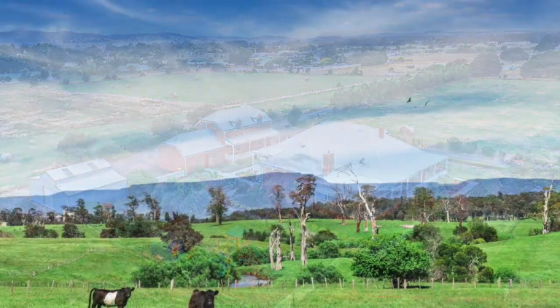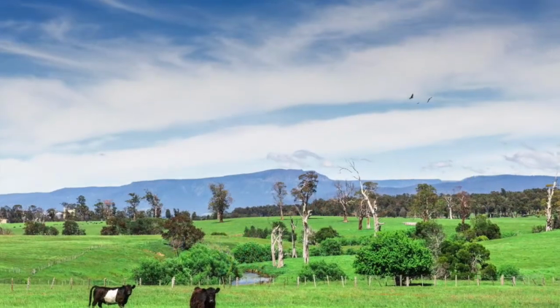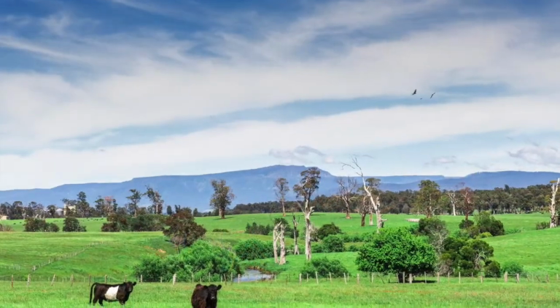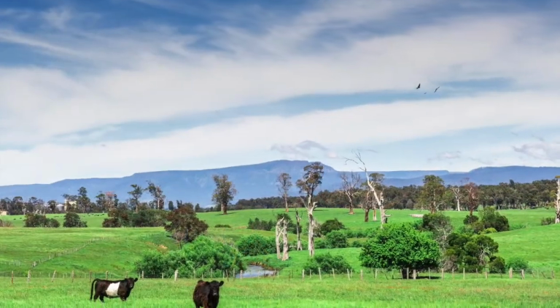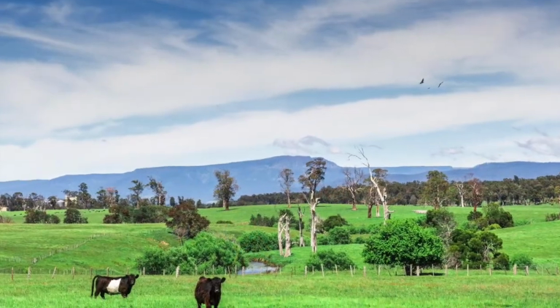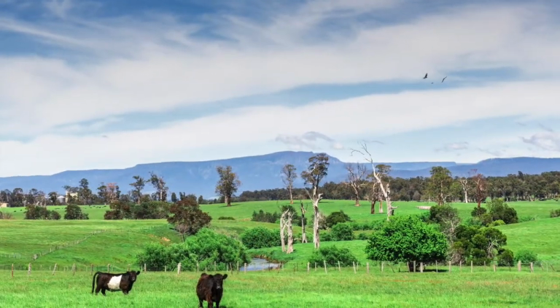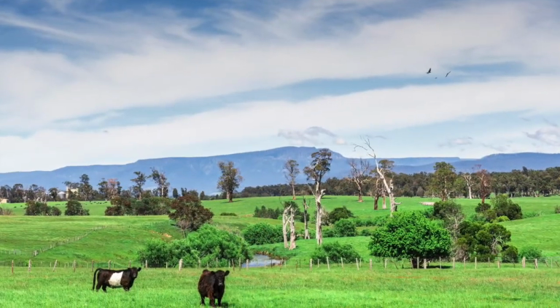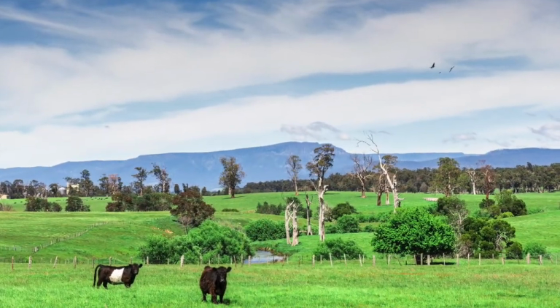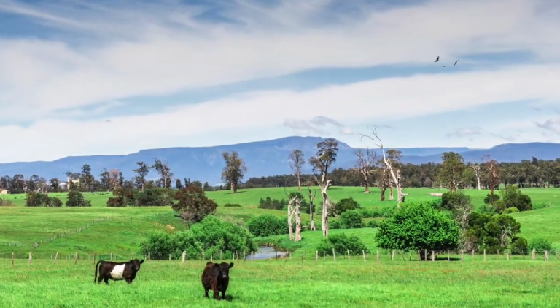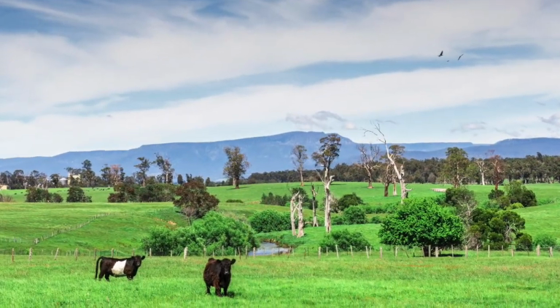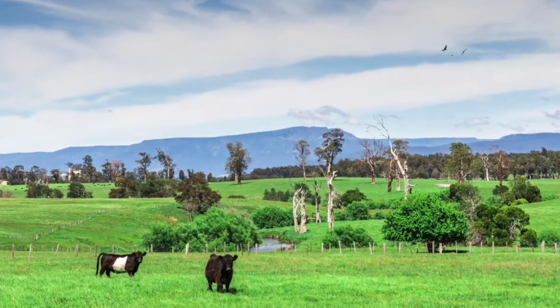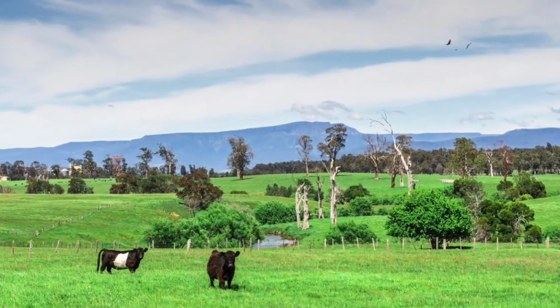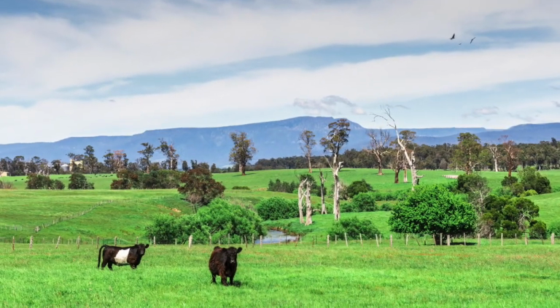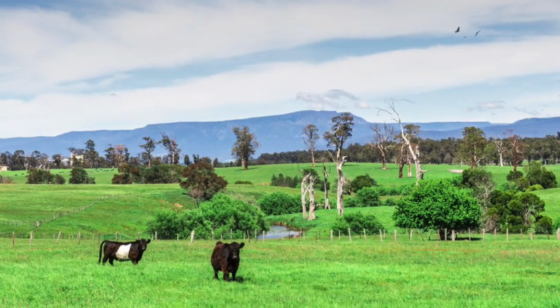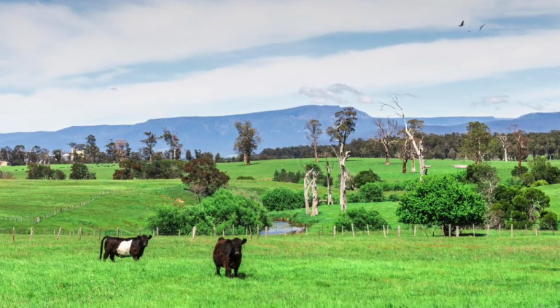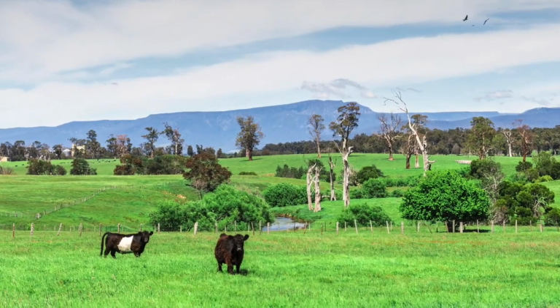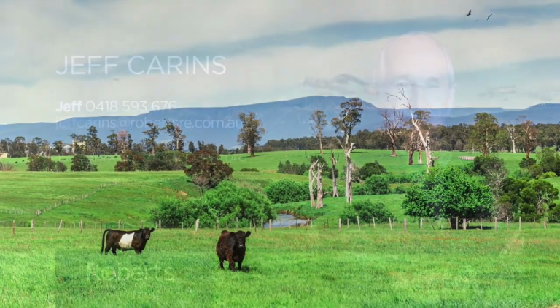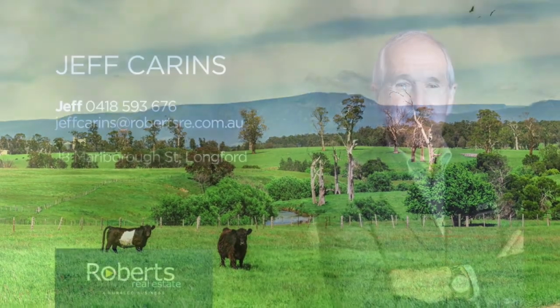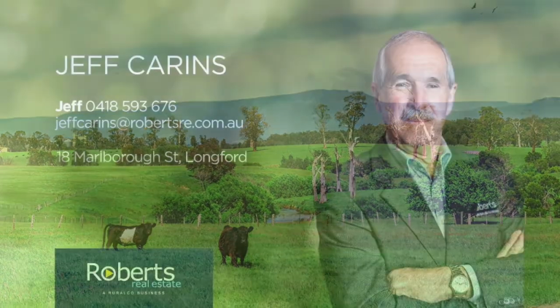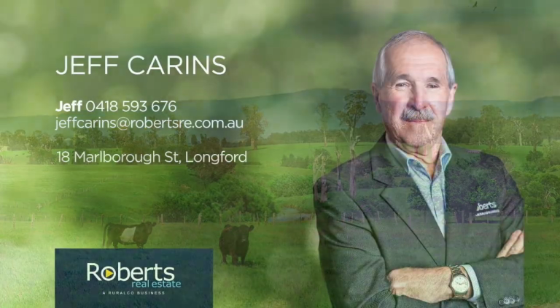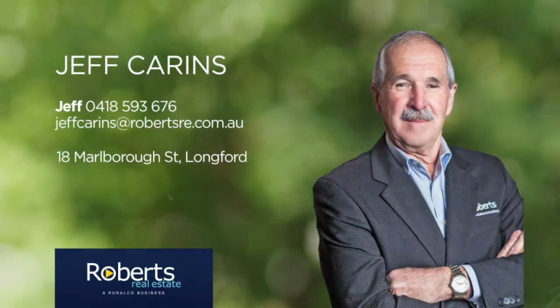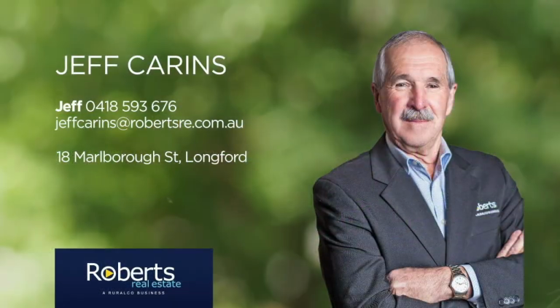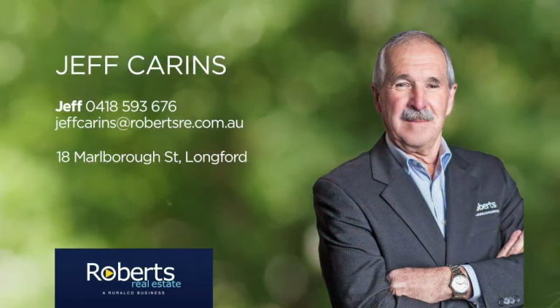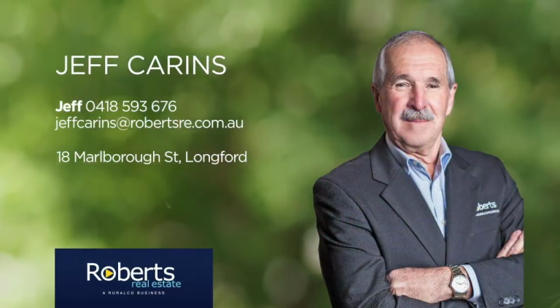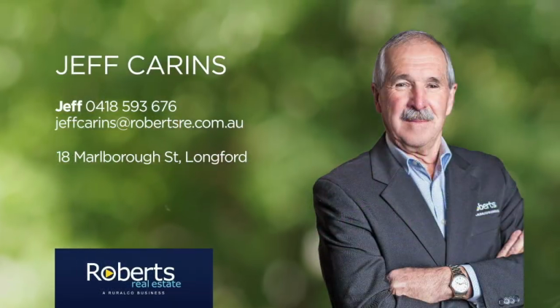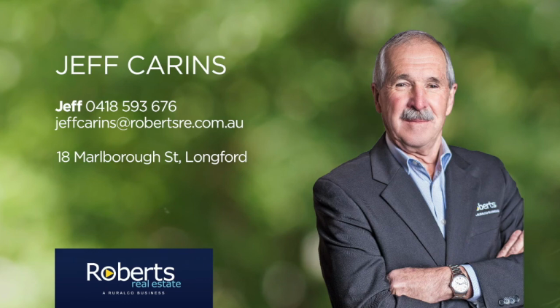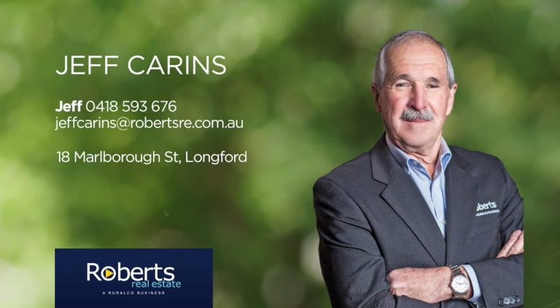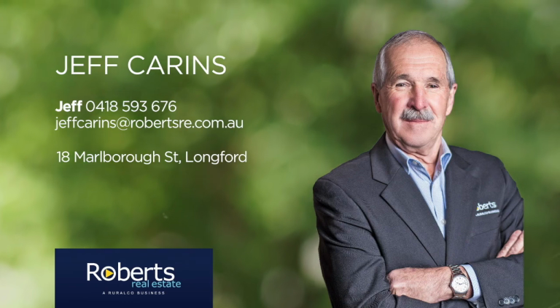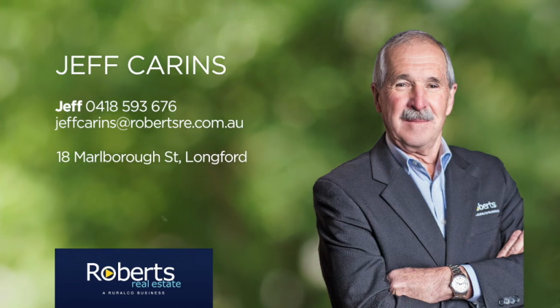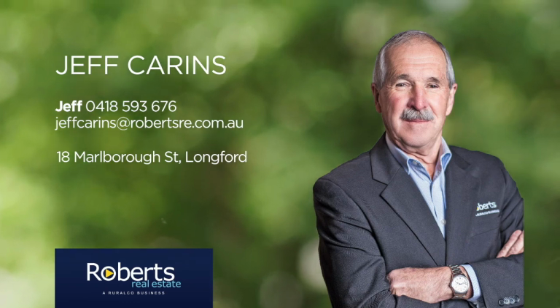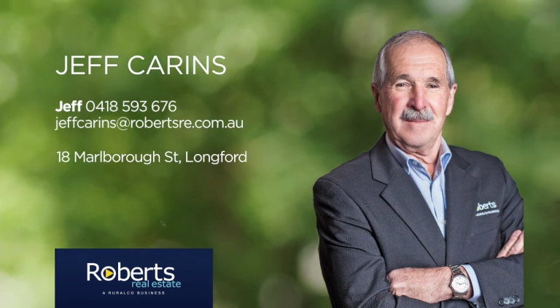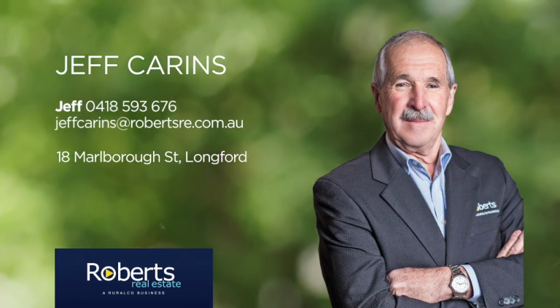If you feel this property could suit your needs, contact Jeff Cairns now to arrange a private inspection.